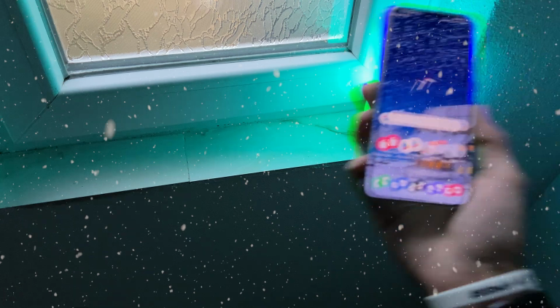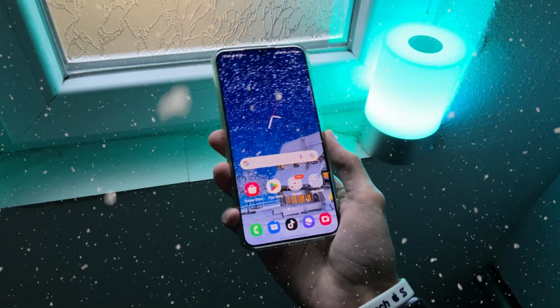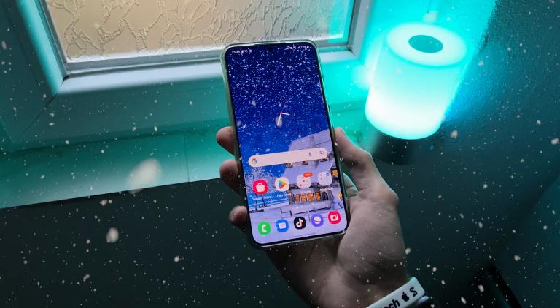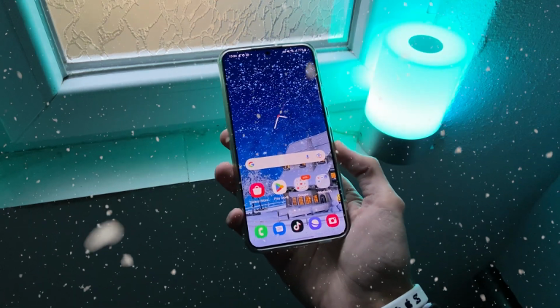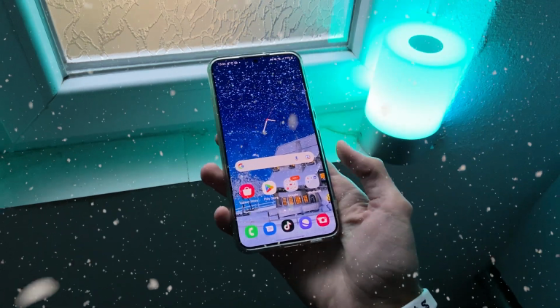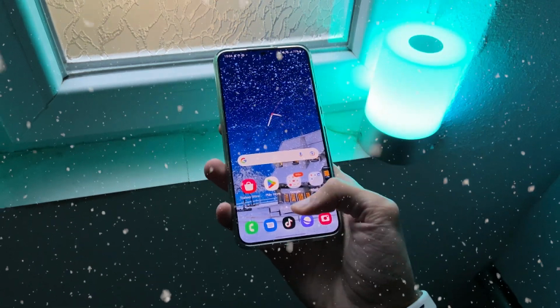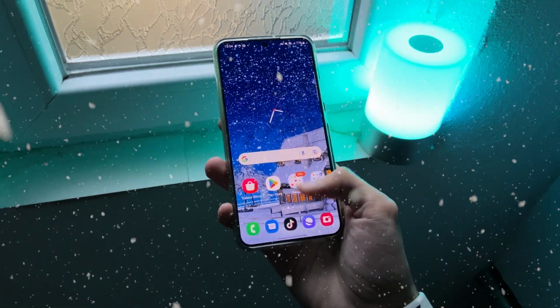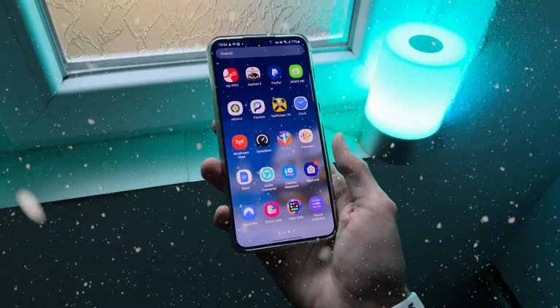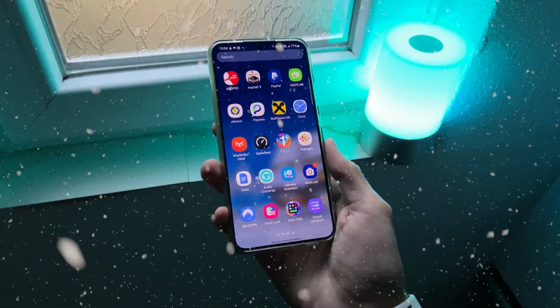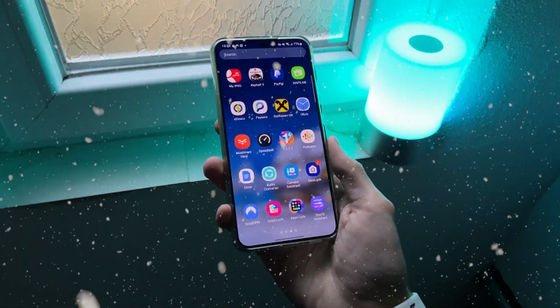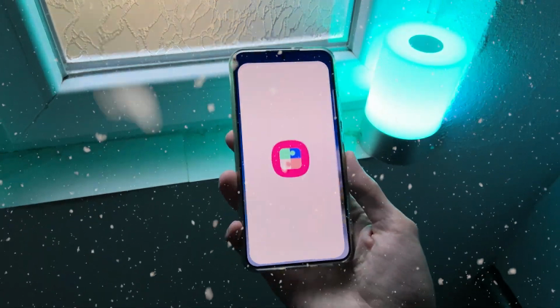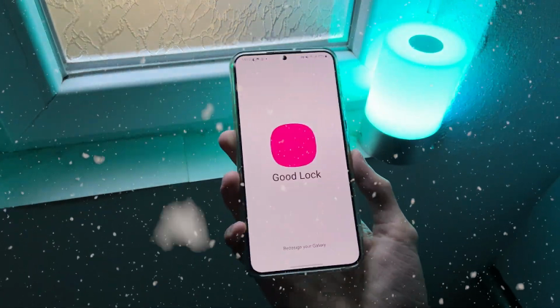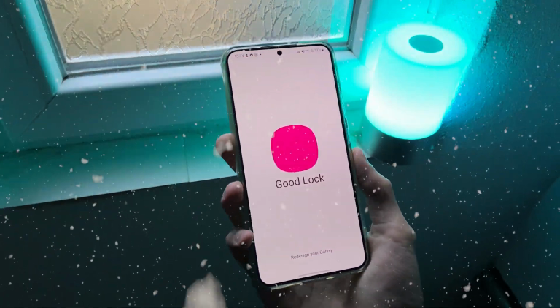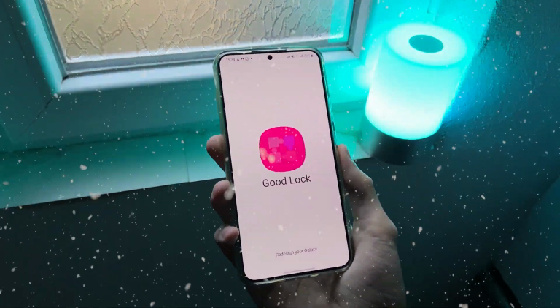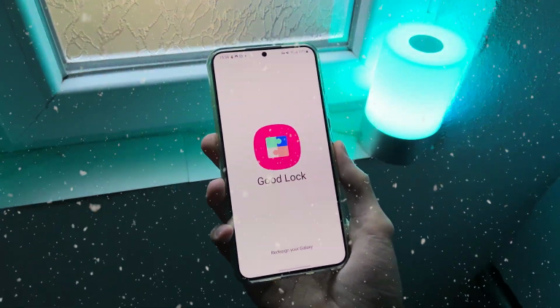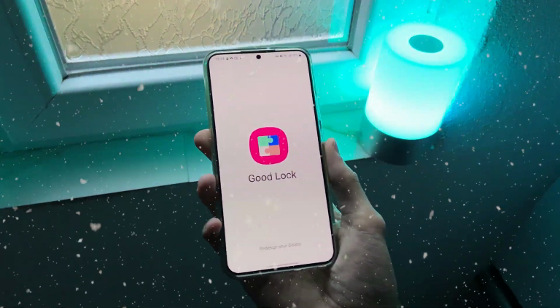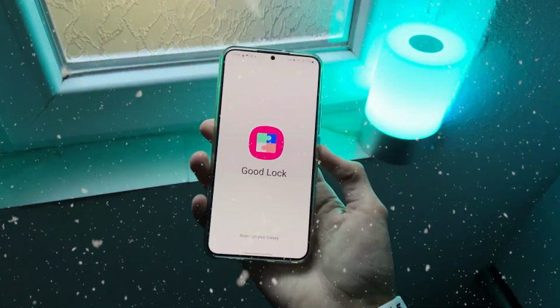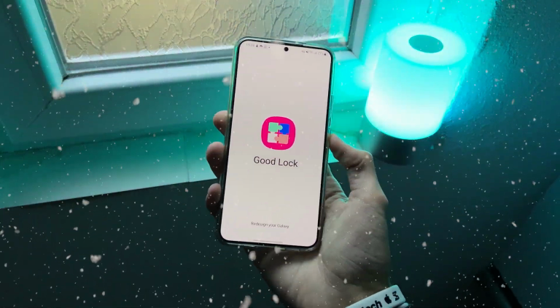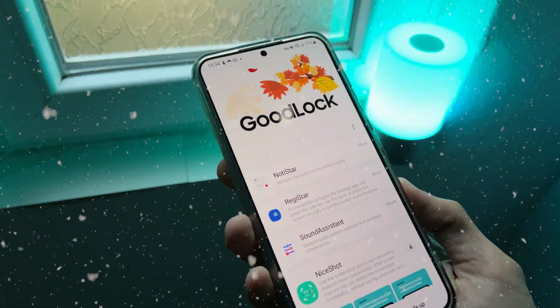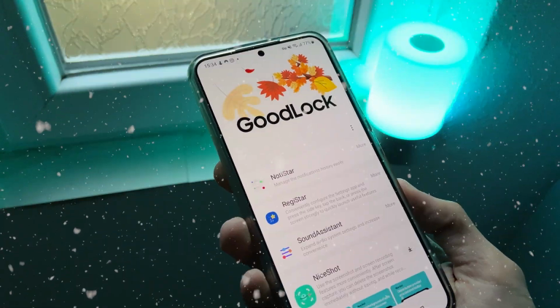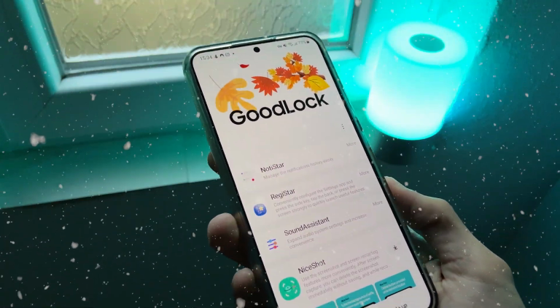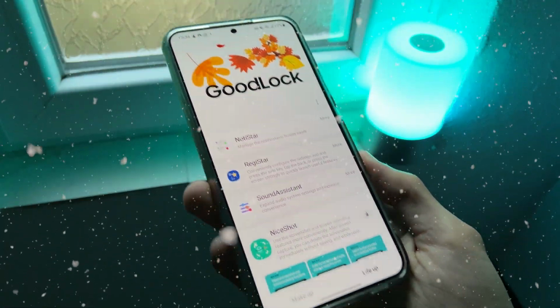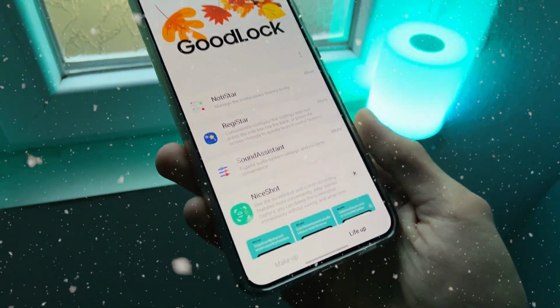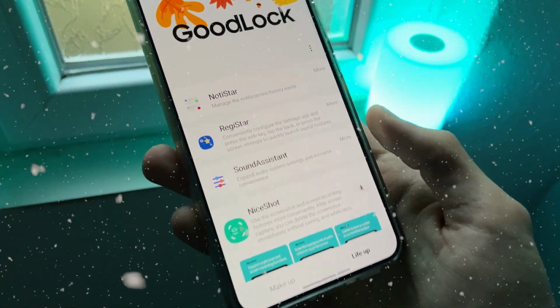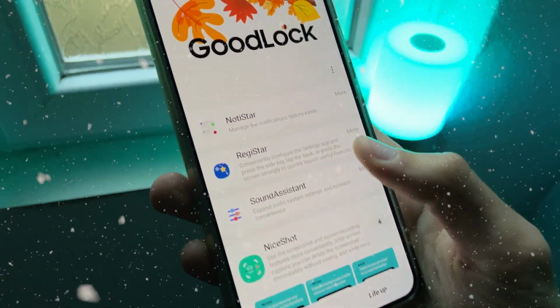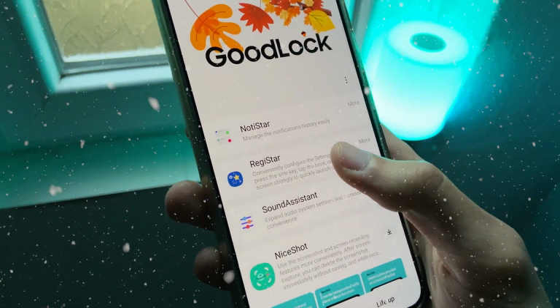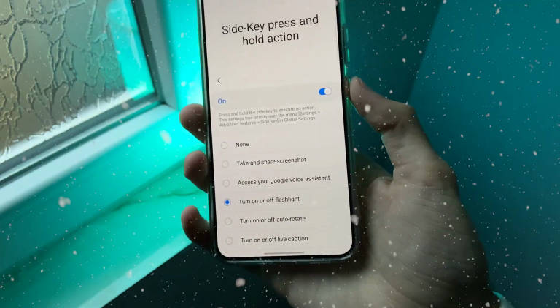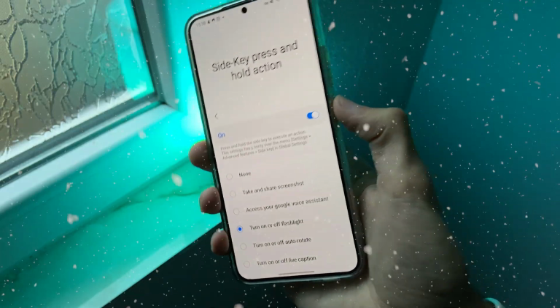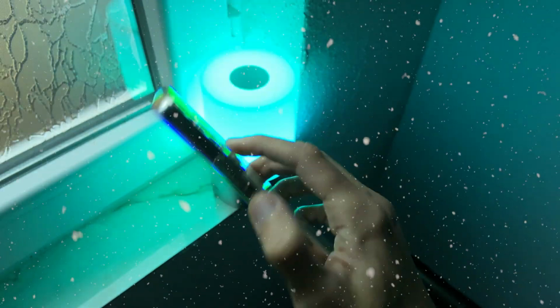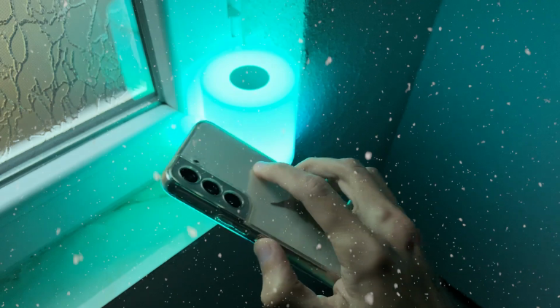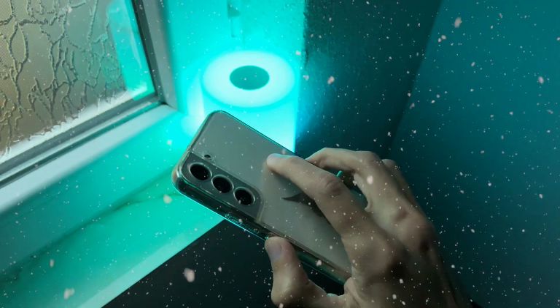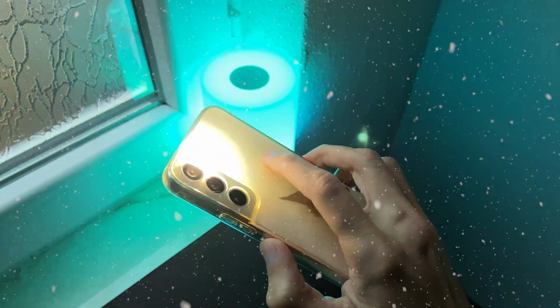The newest module of Good Look 2023 is called Registar. Let's see what this module brings.